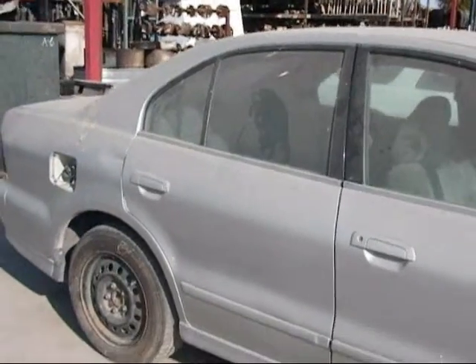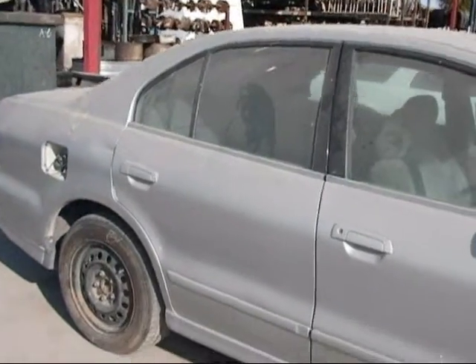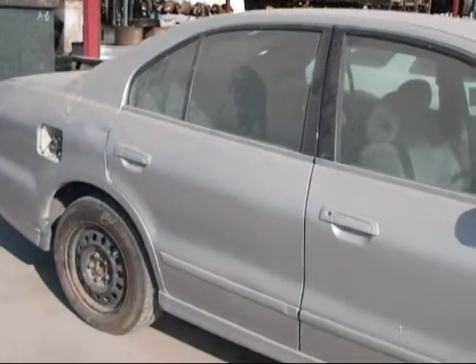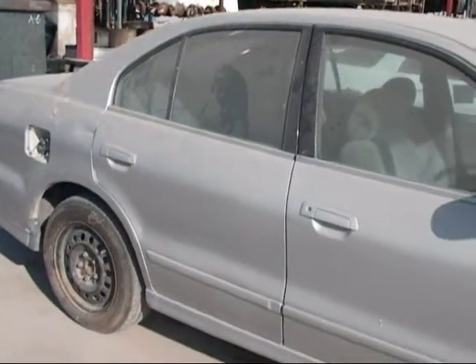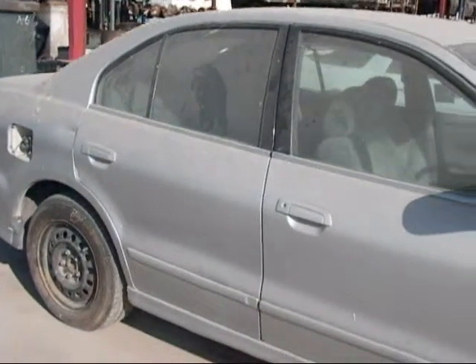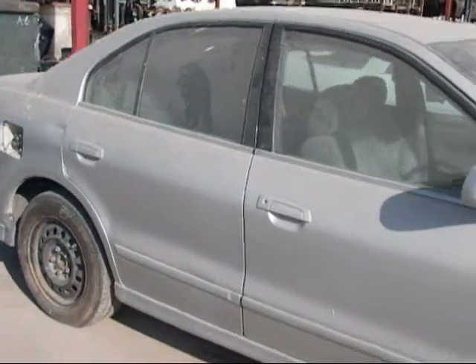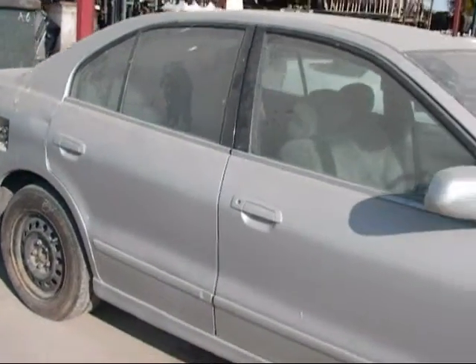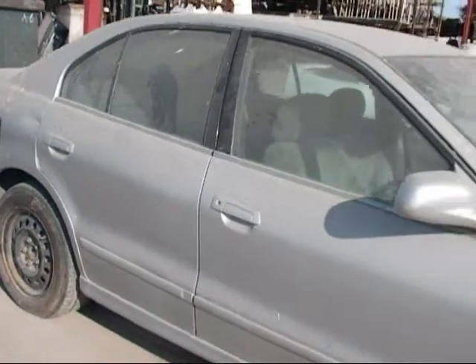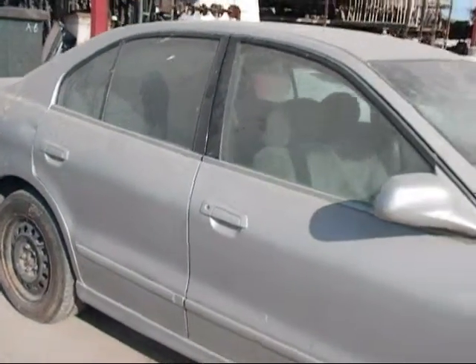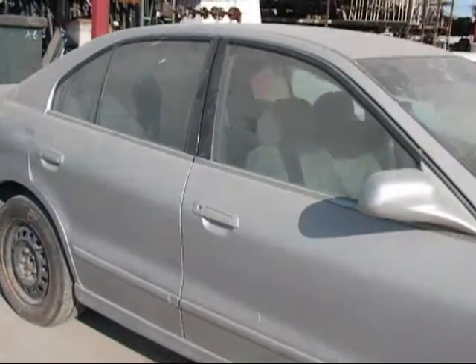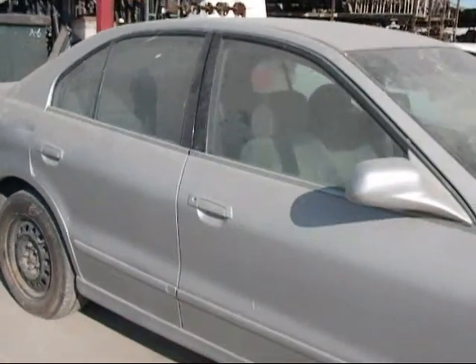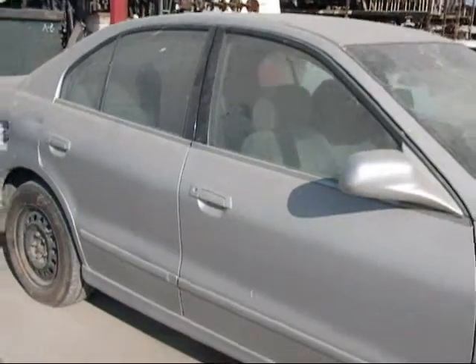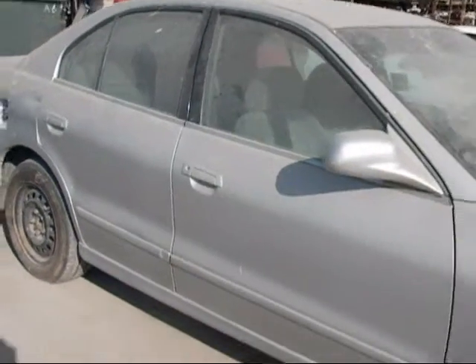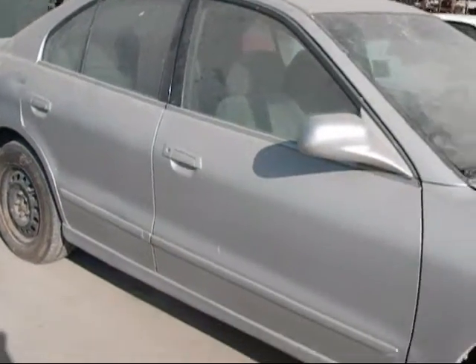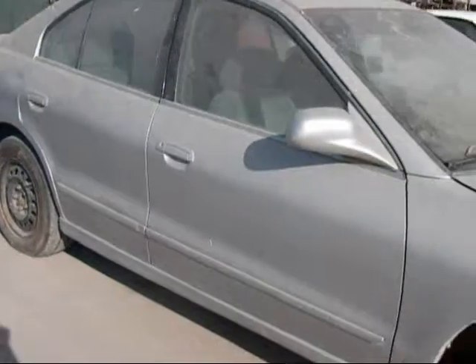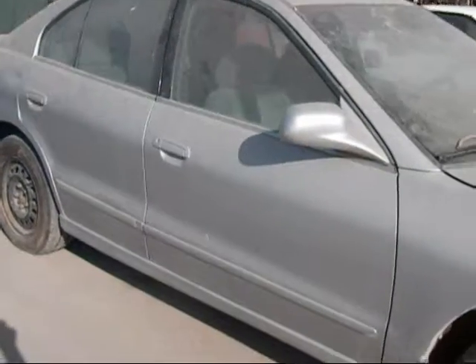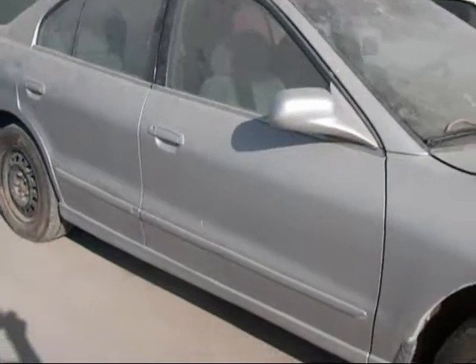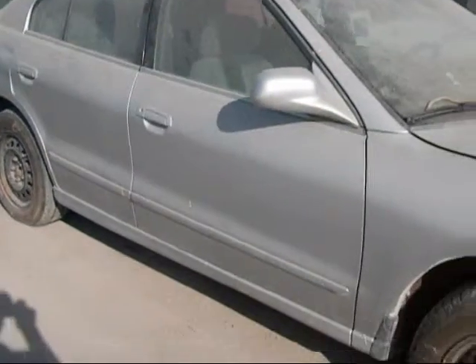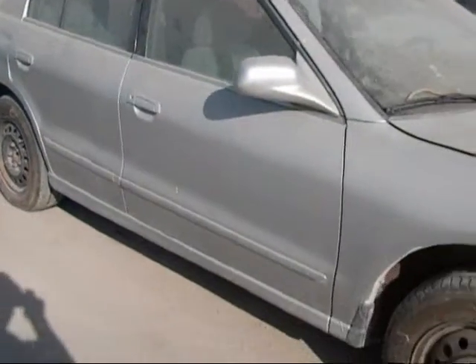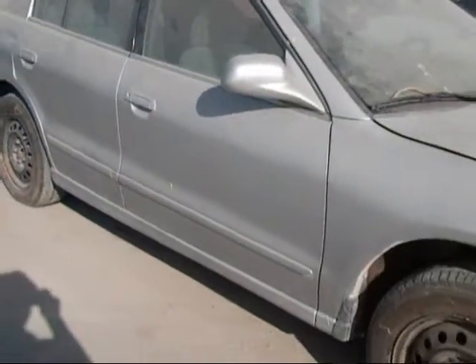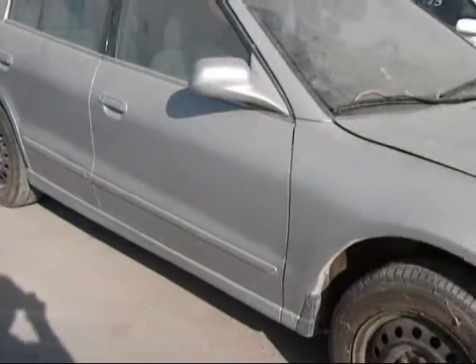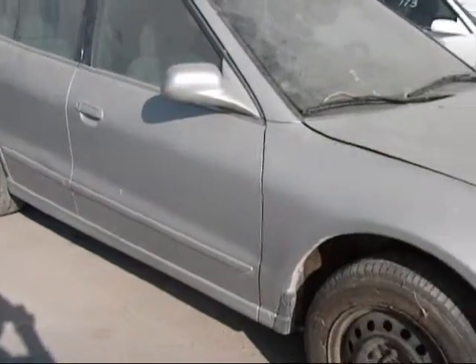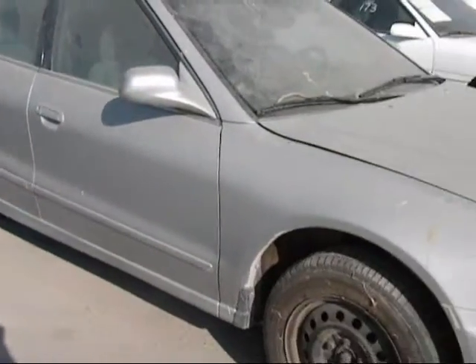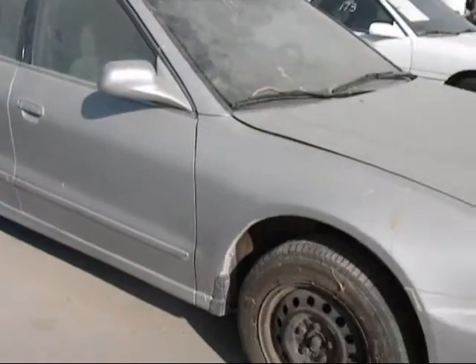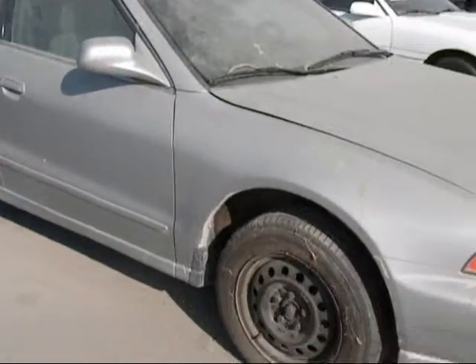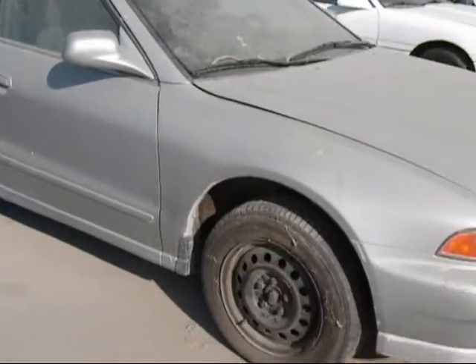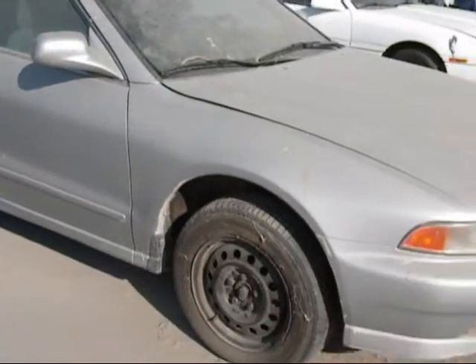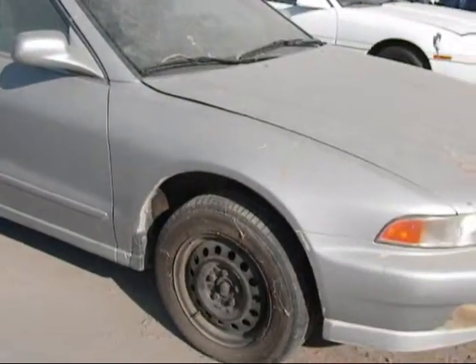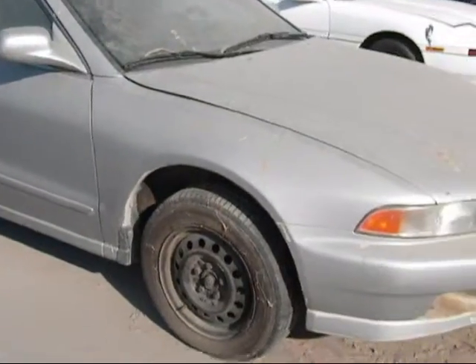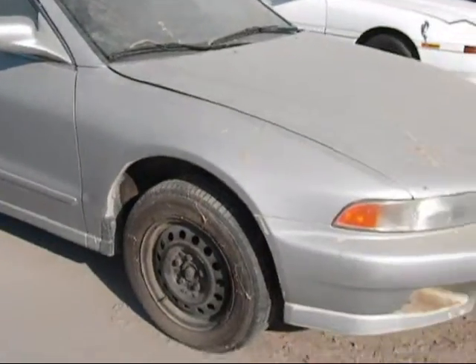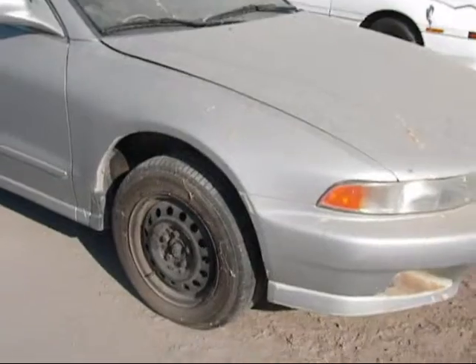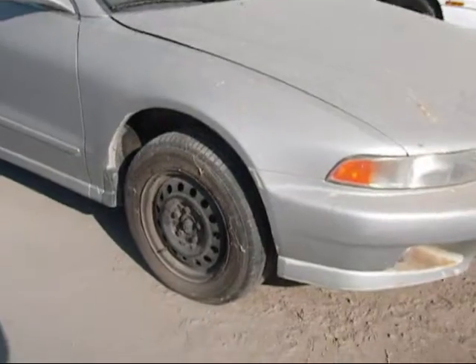The doors look okay on this side. The fender looks alright.